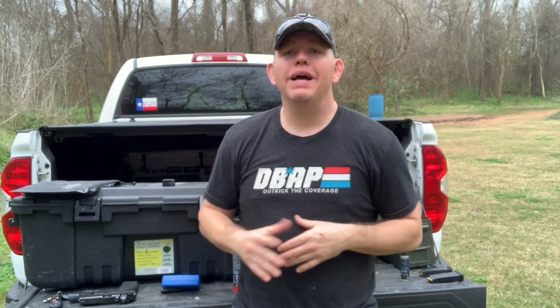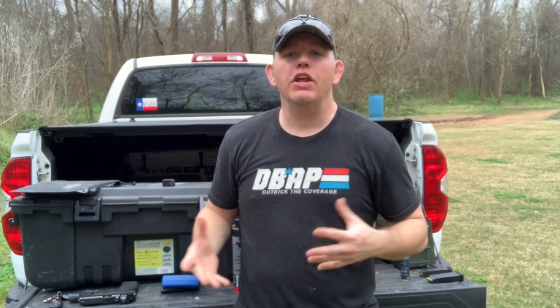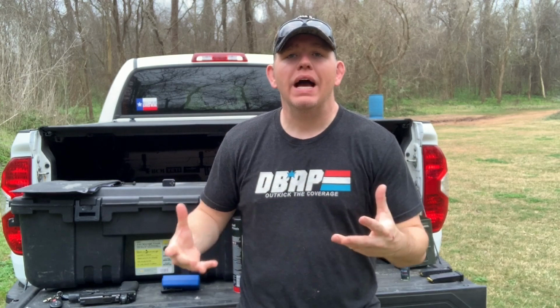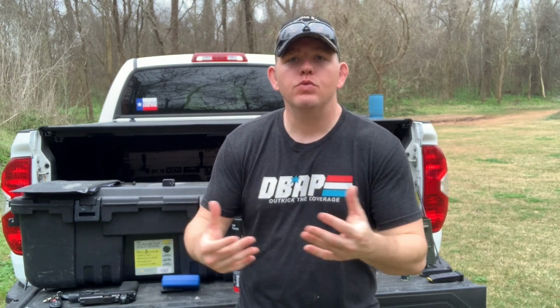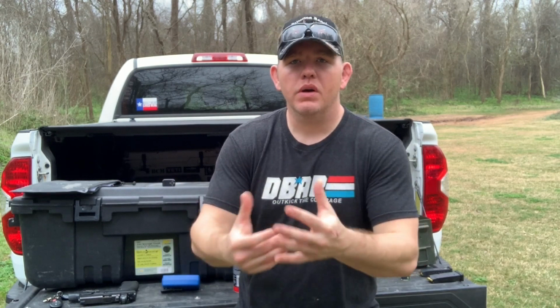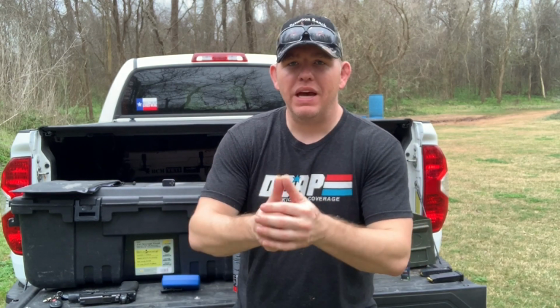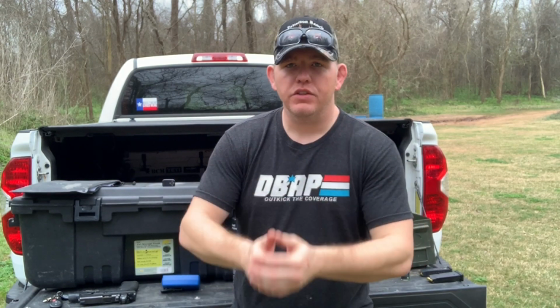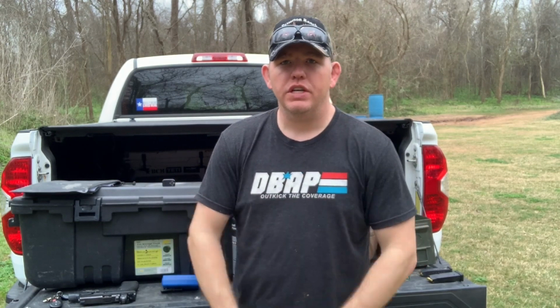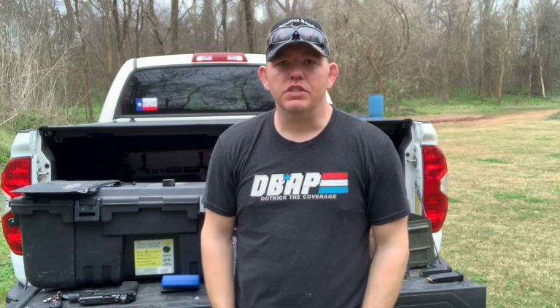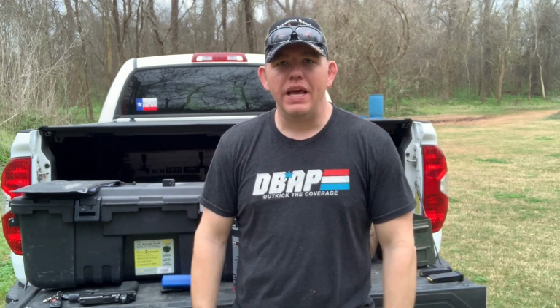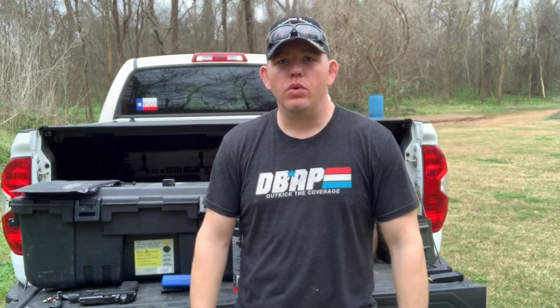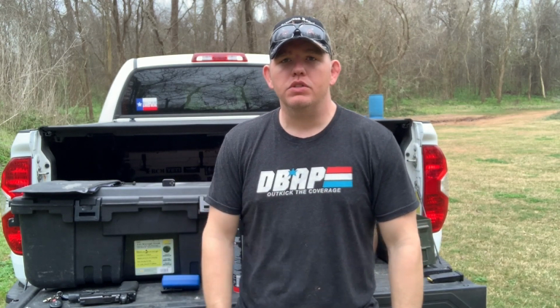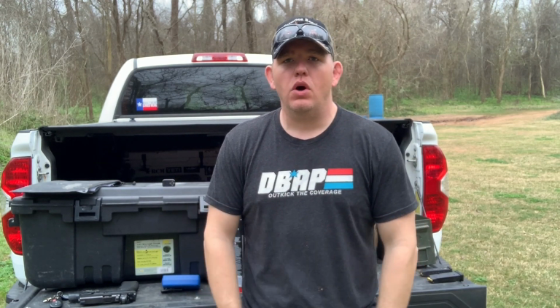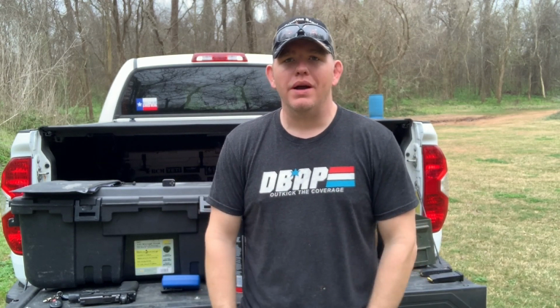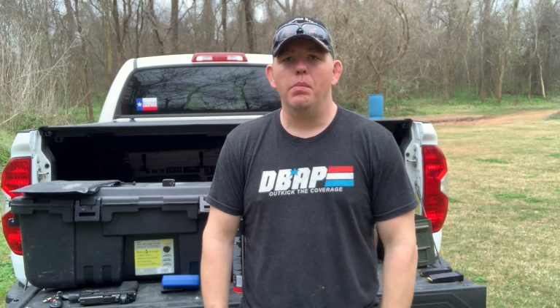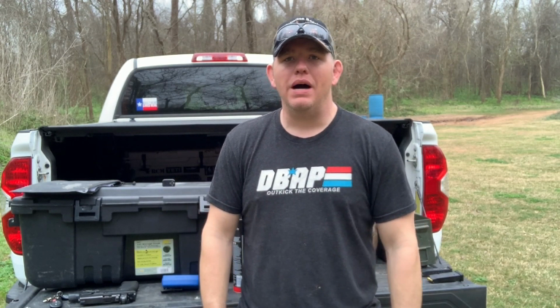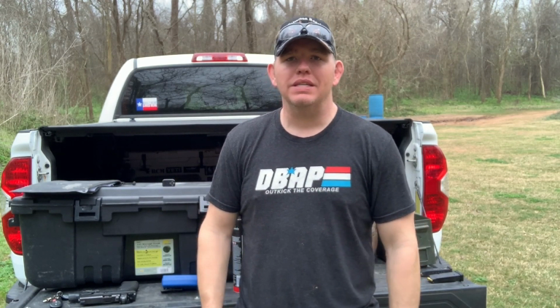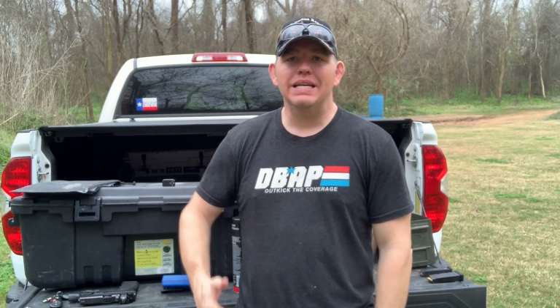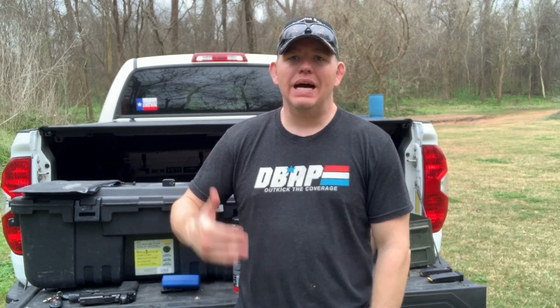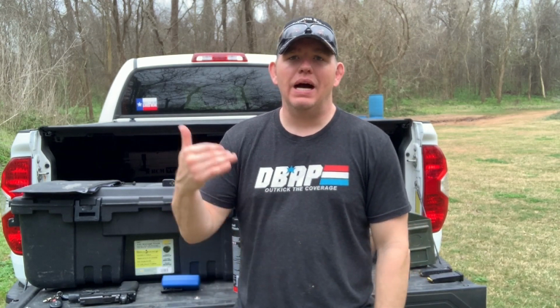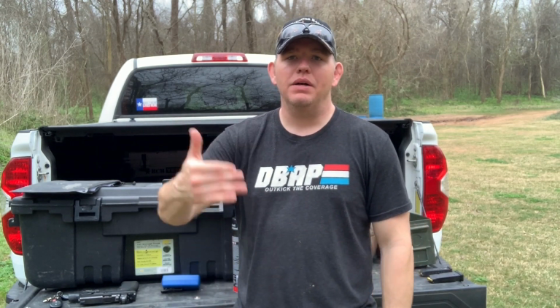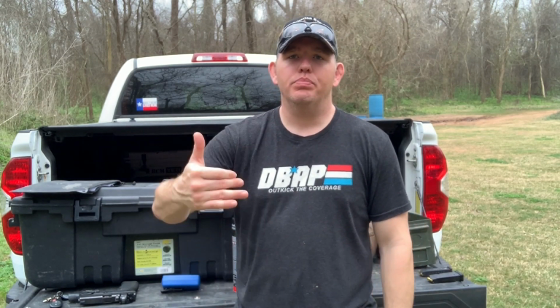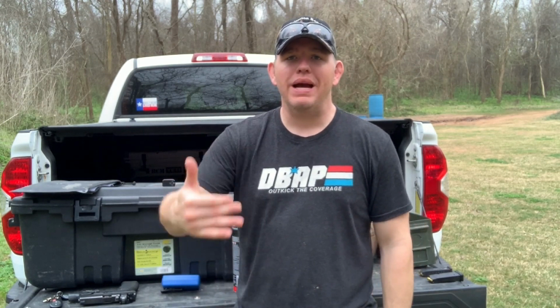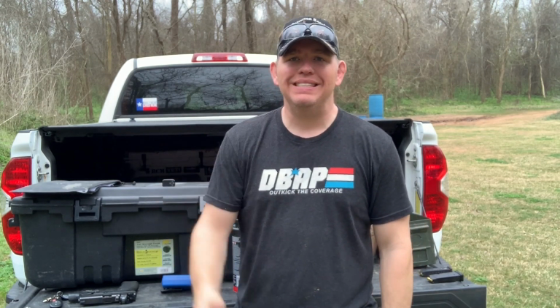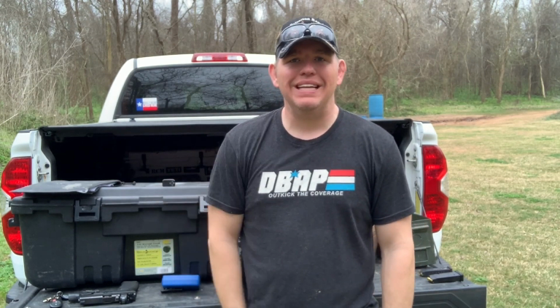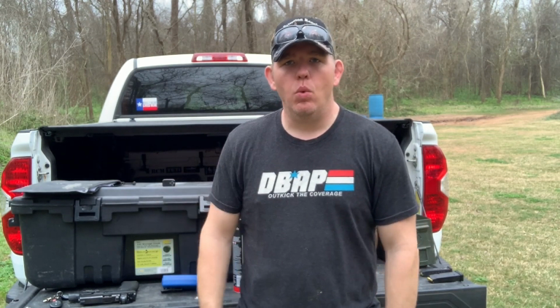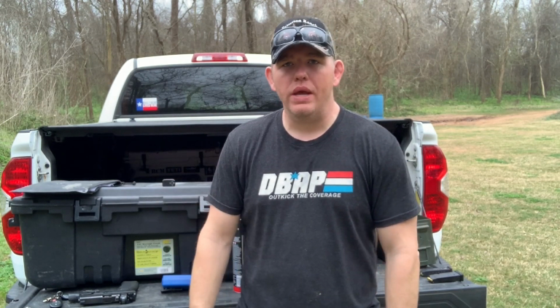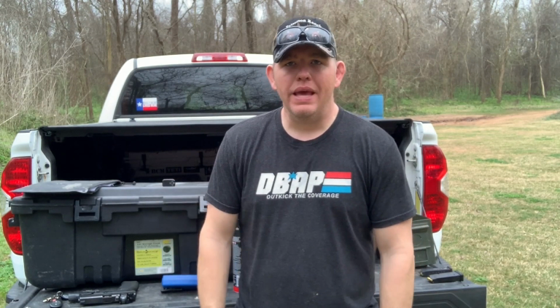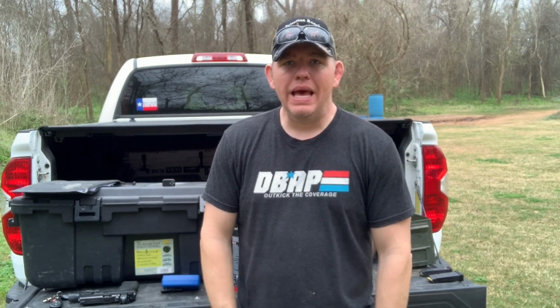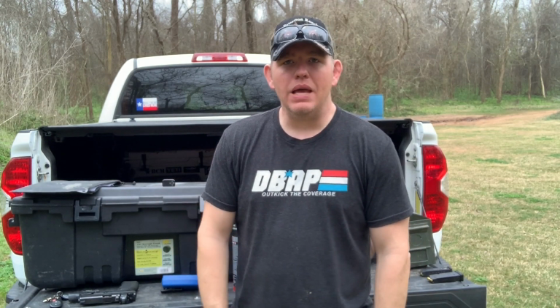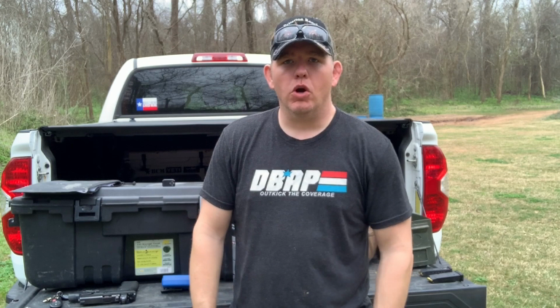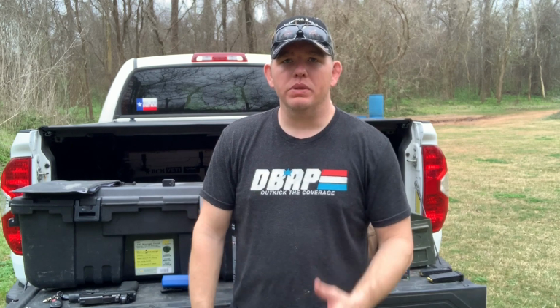Howdy guys, welcome back to the channel. Today I want to talk about practicing with a purpose.